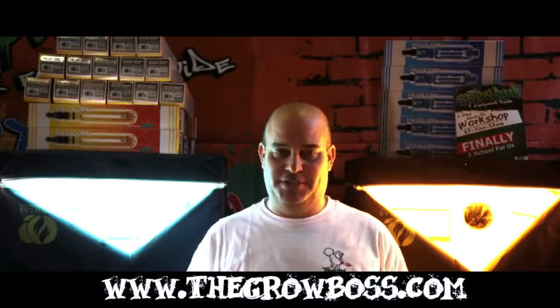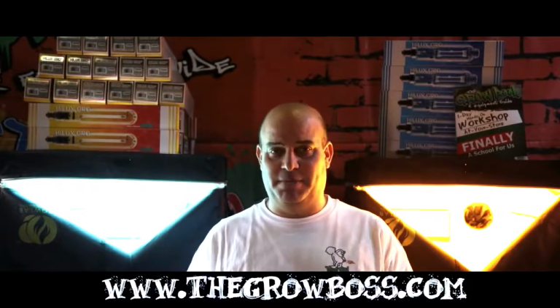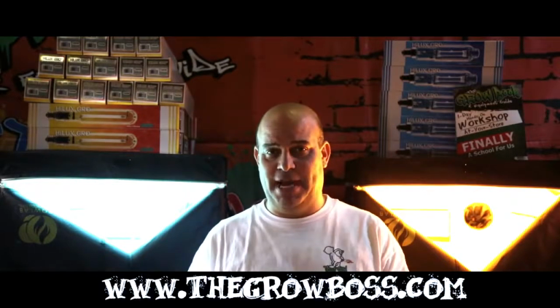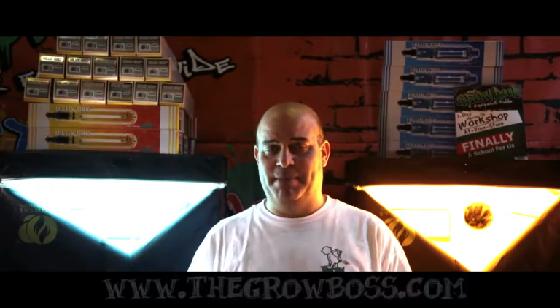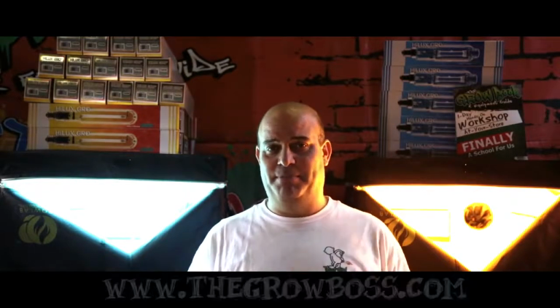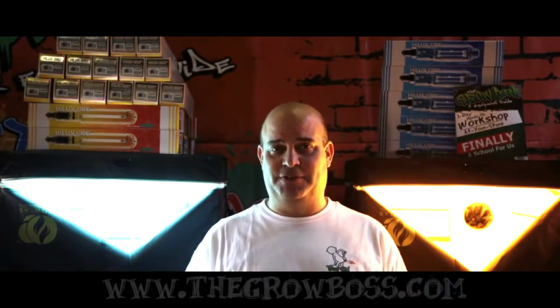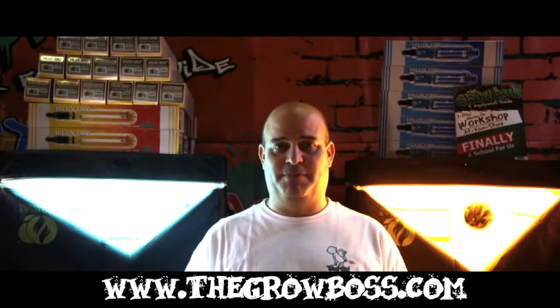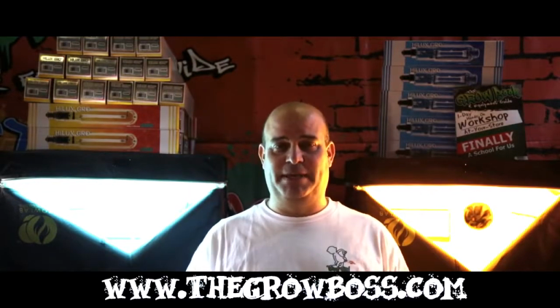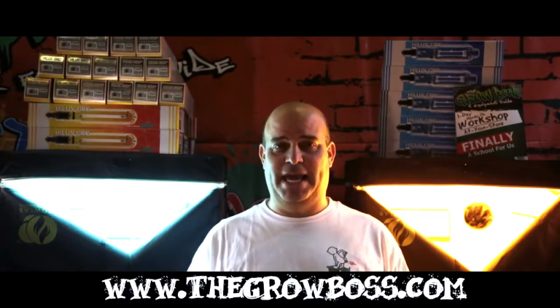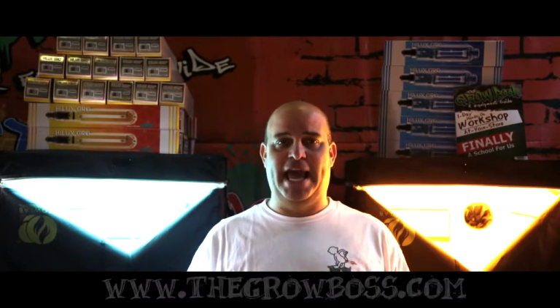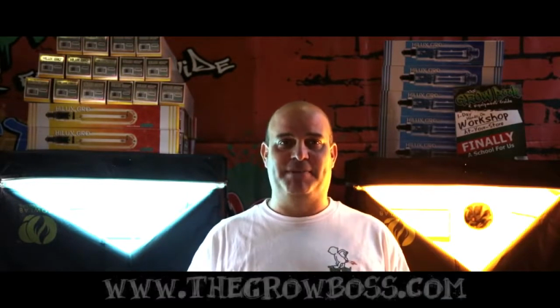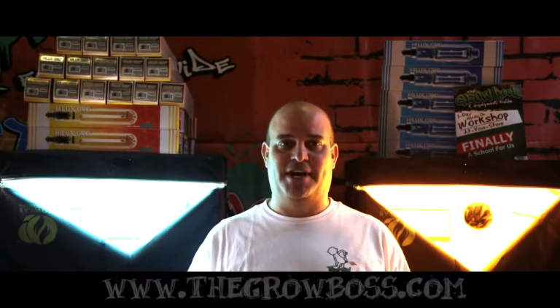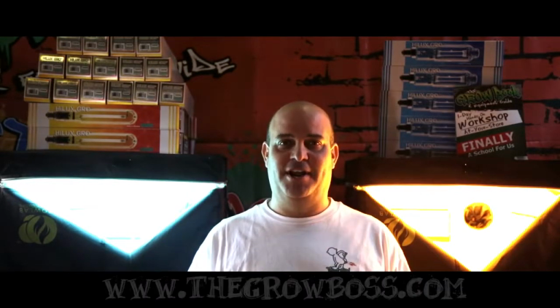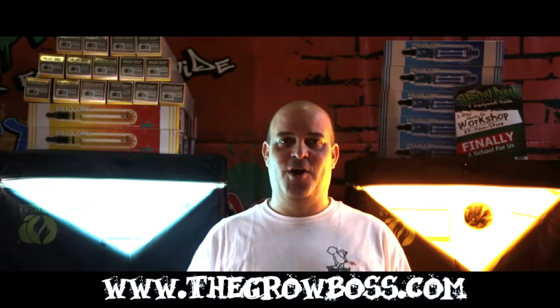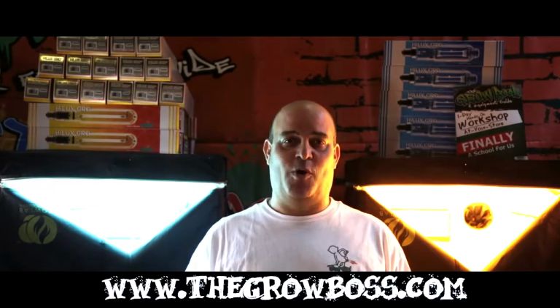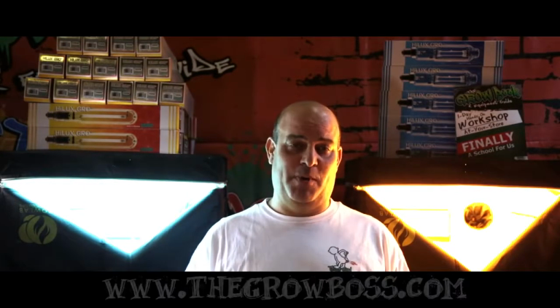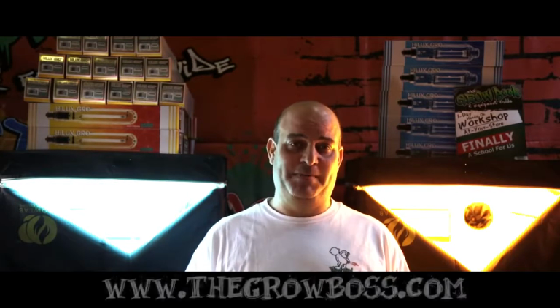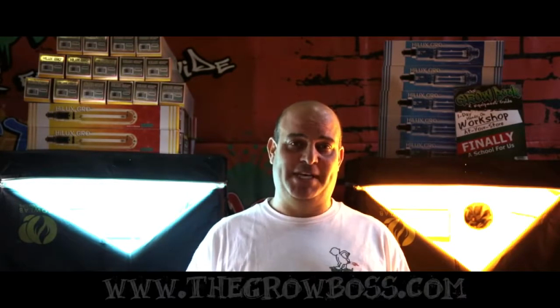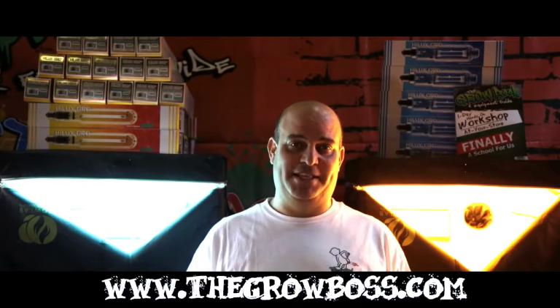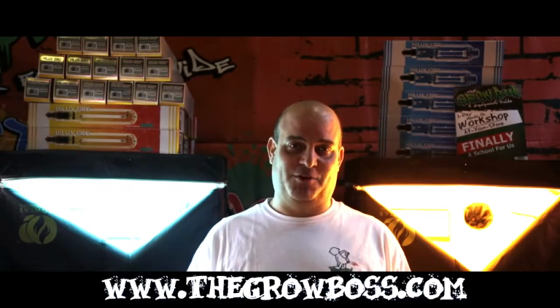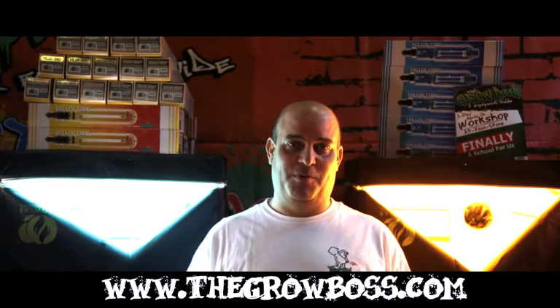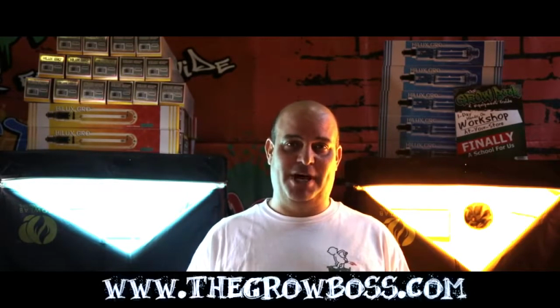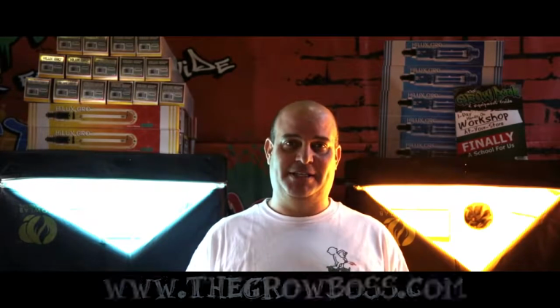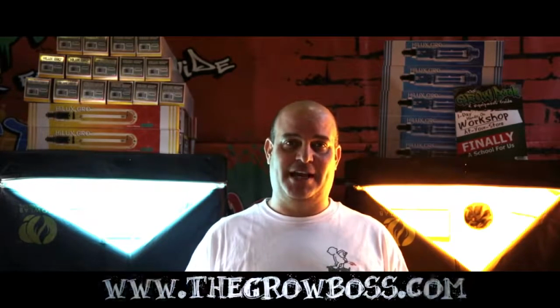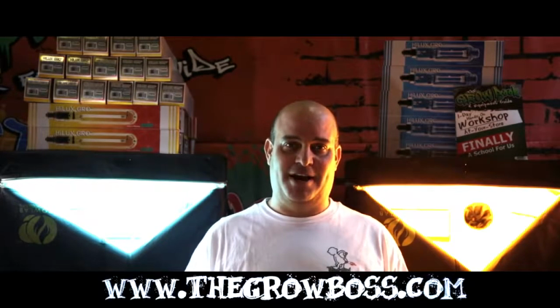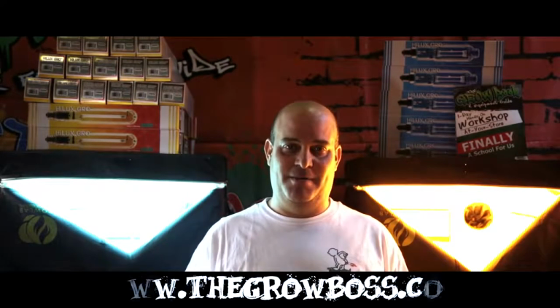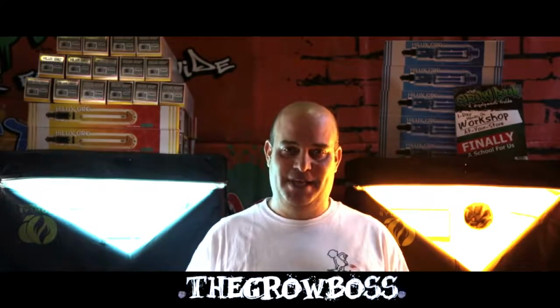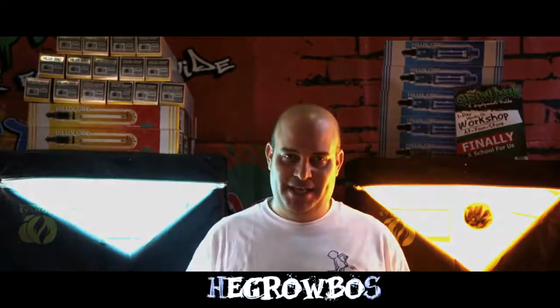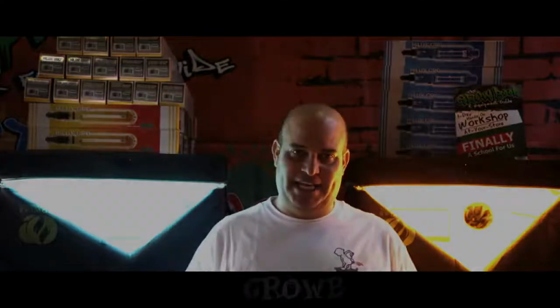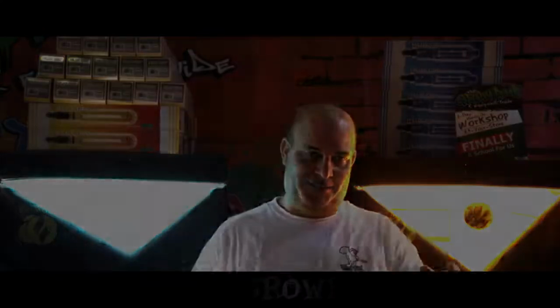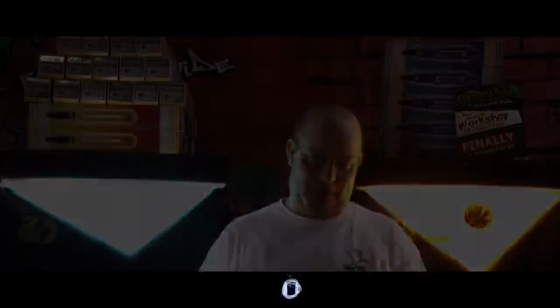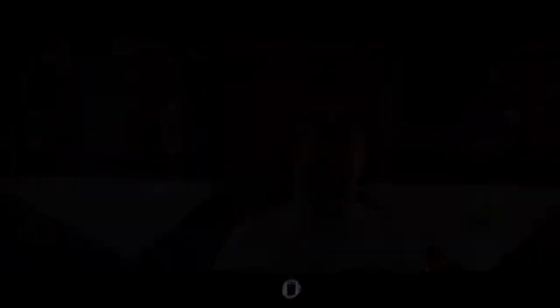I'm the Grow Boss. You can buy my books from eBay, Amazon, or my website, thegrowboss.com. Thanks for watching.